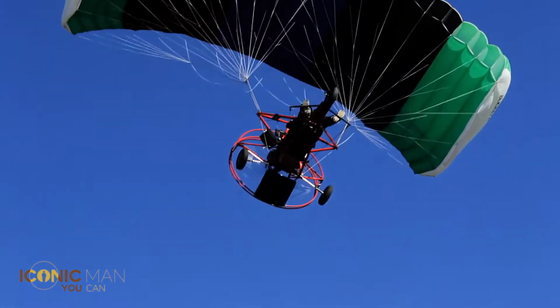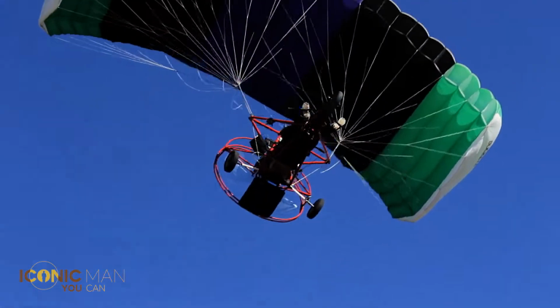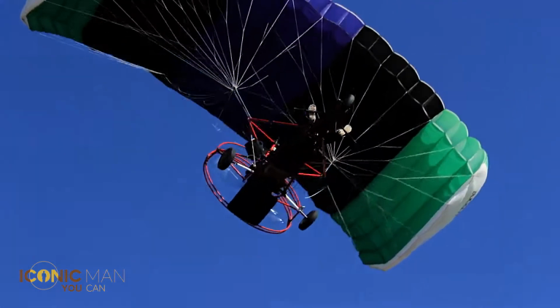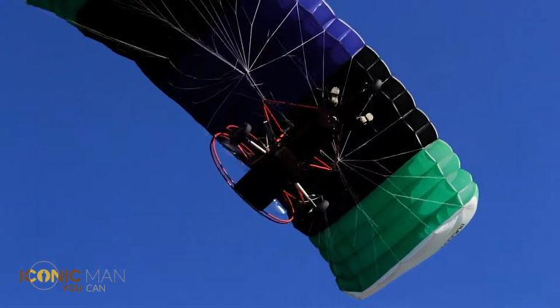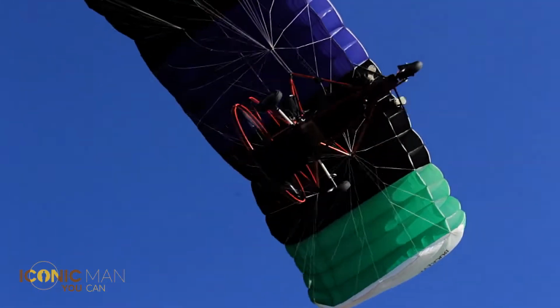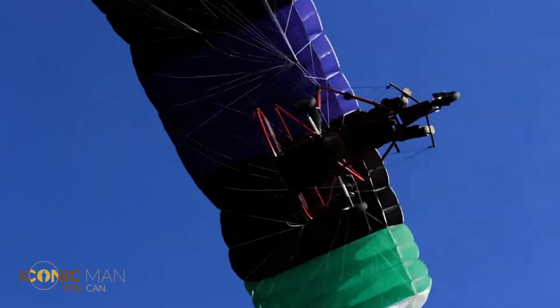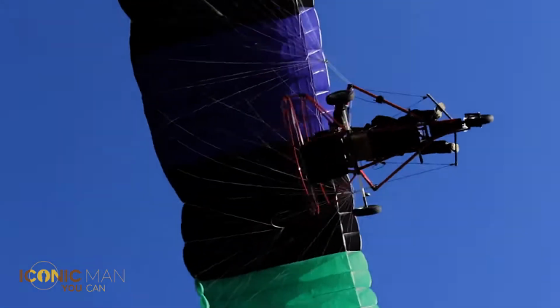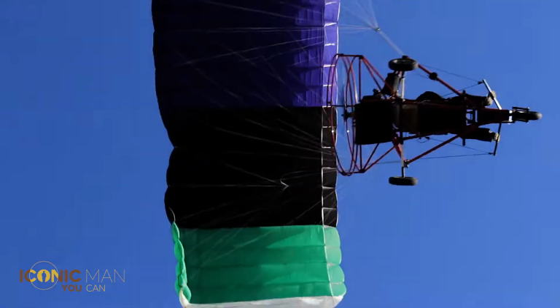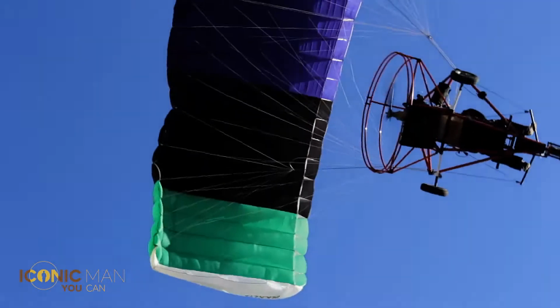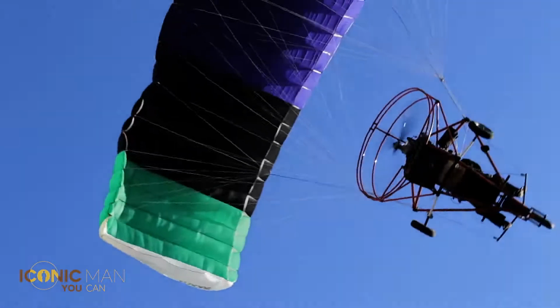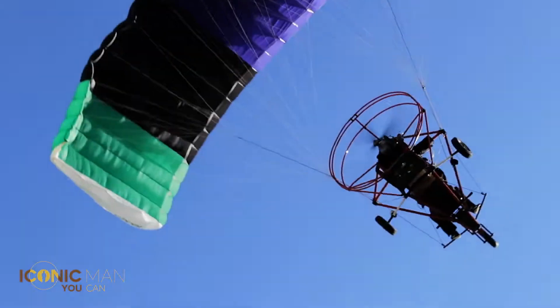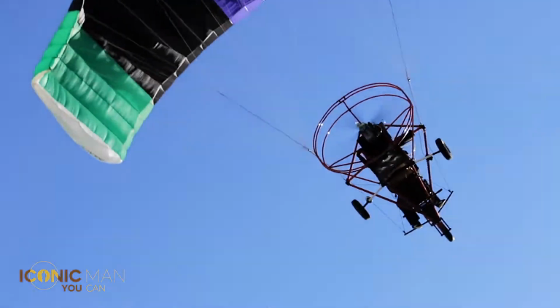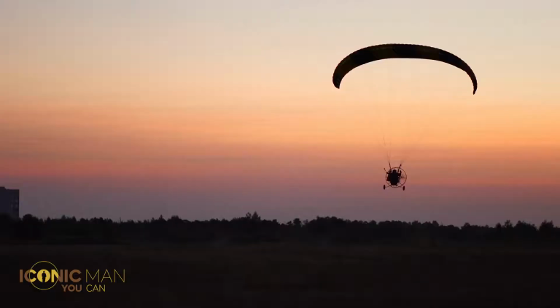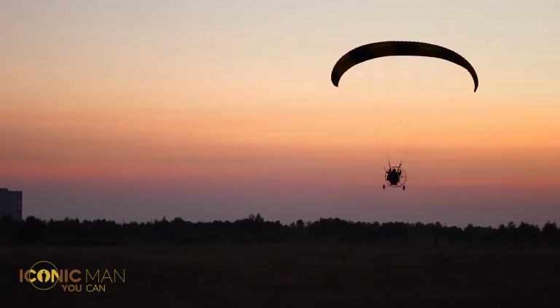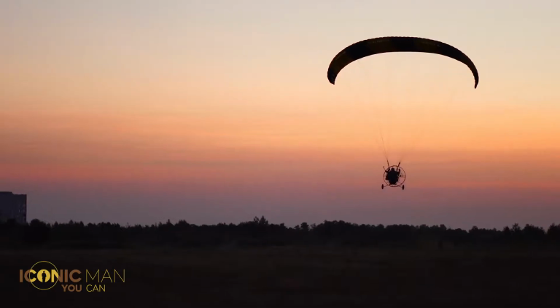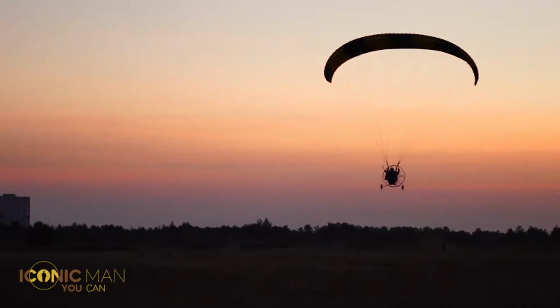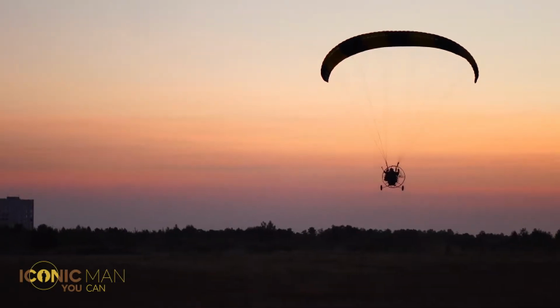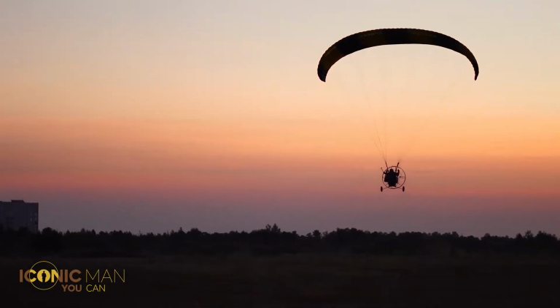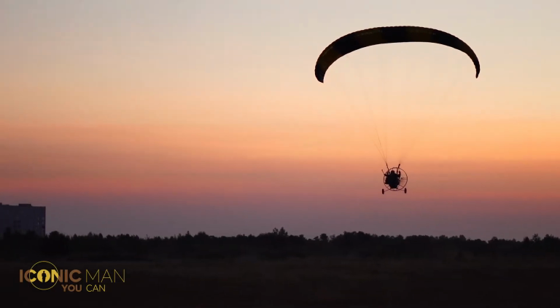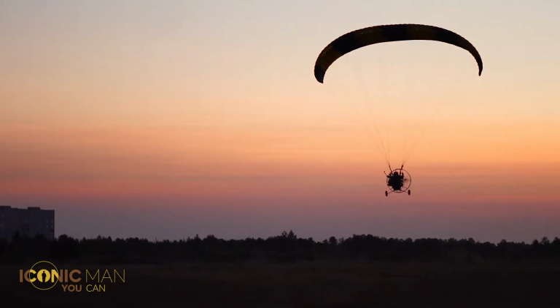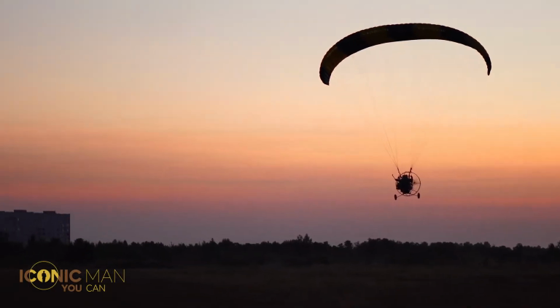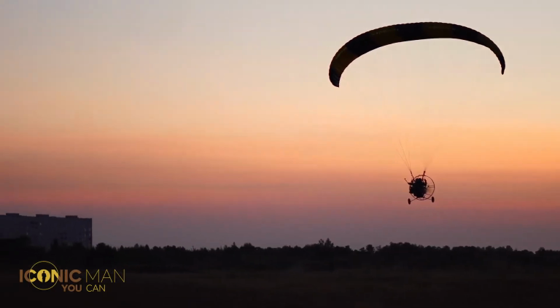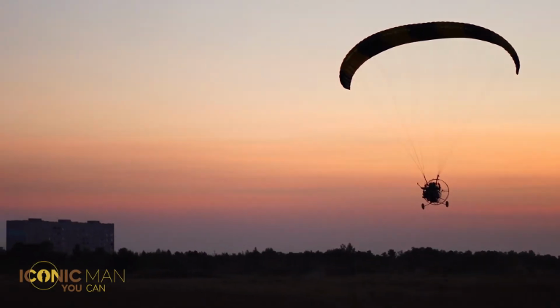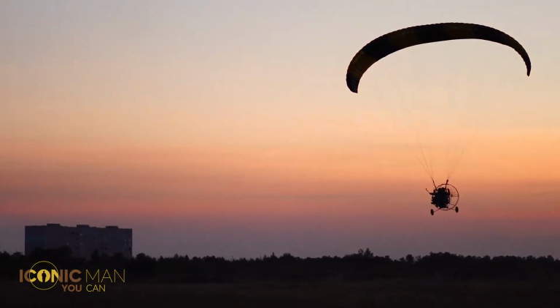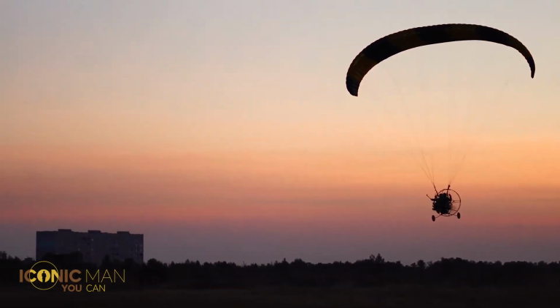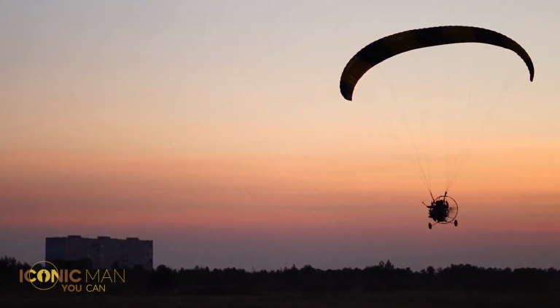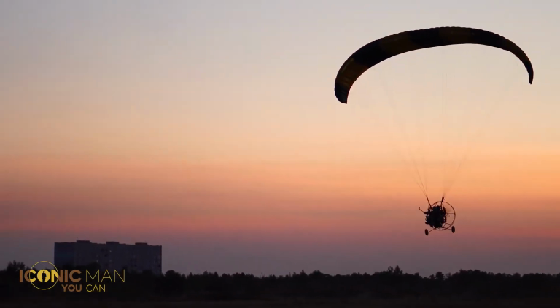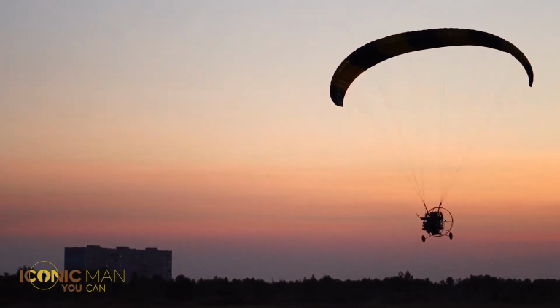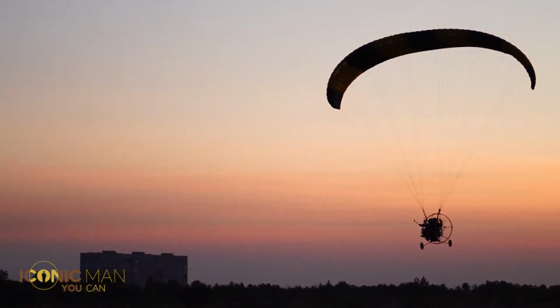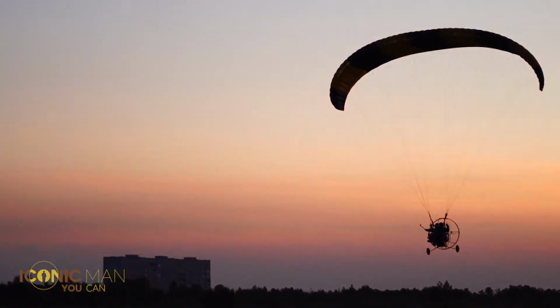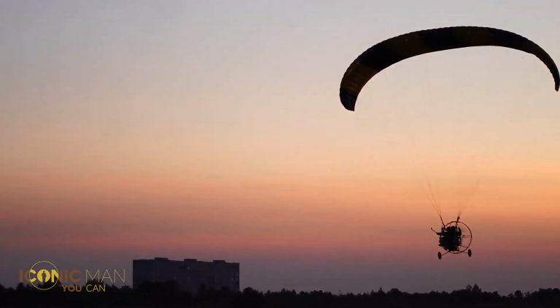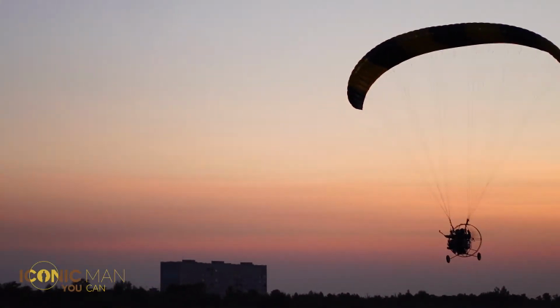There are of course many perks to parachuting with a motor: the adrenaline, the view, and the stories to be told afterwards.